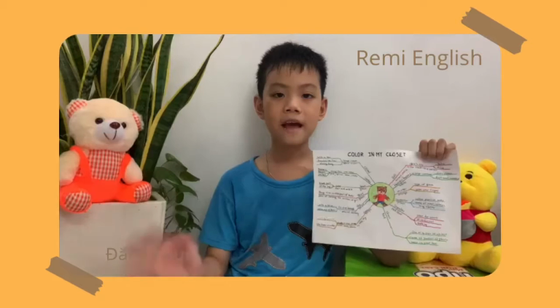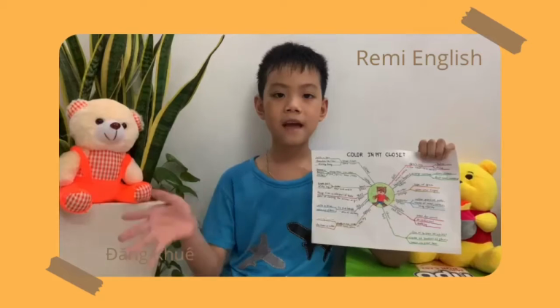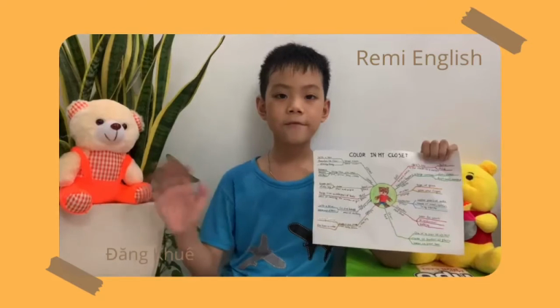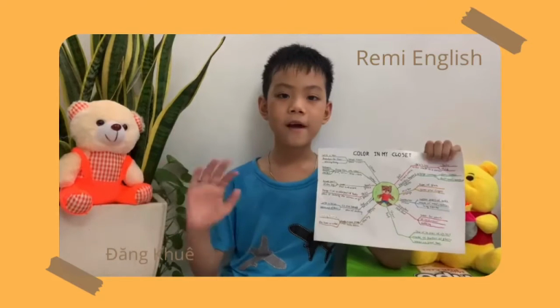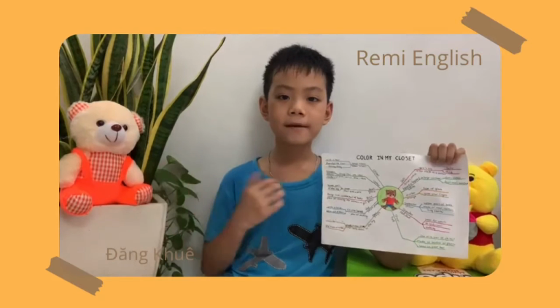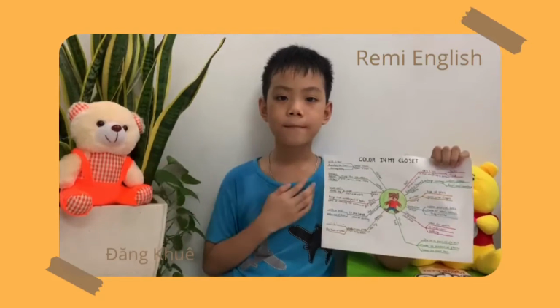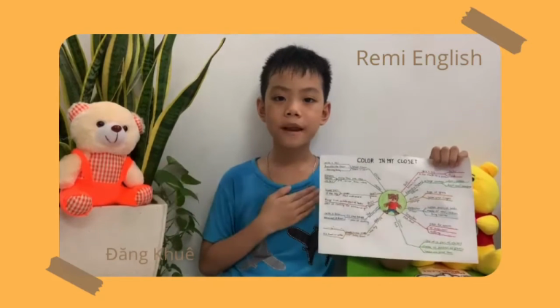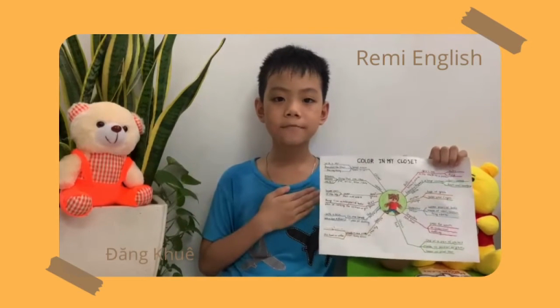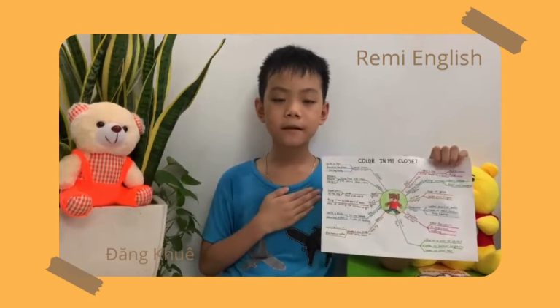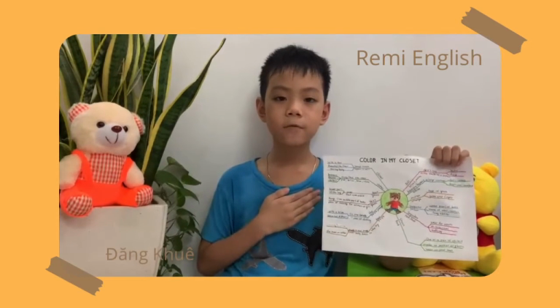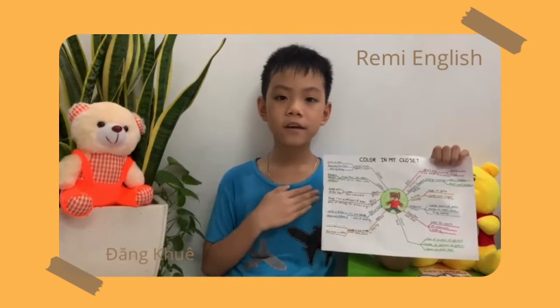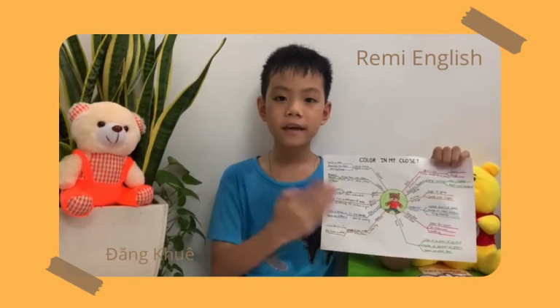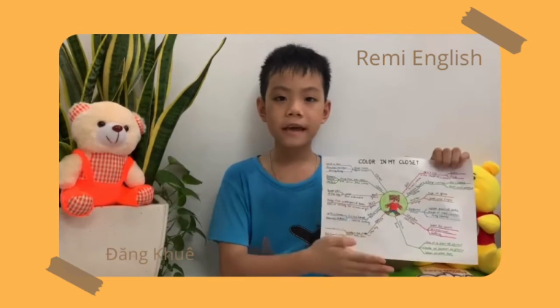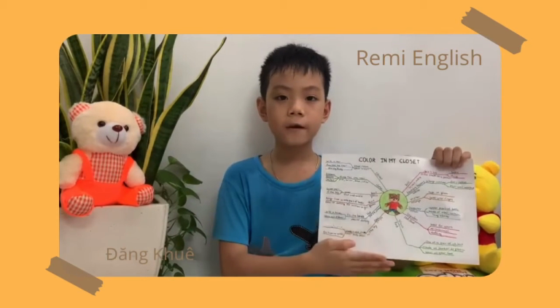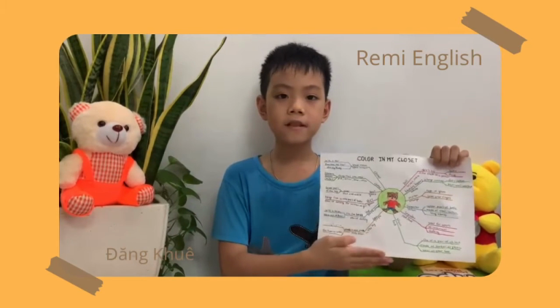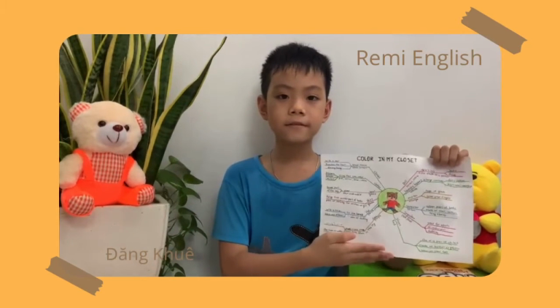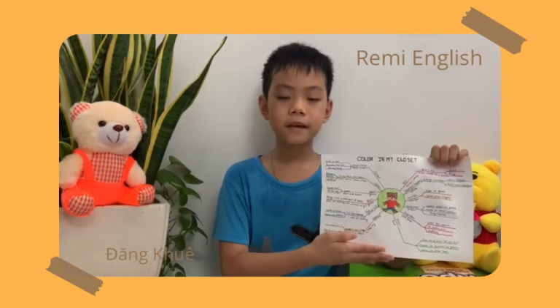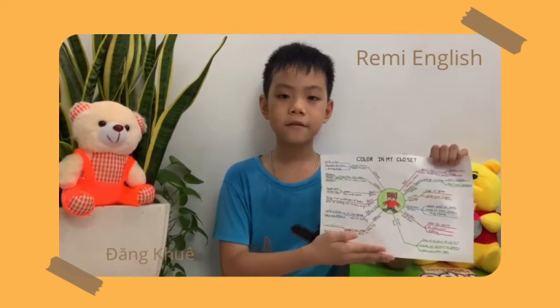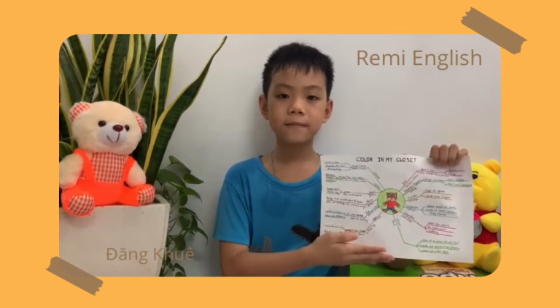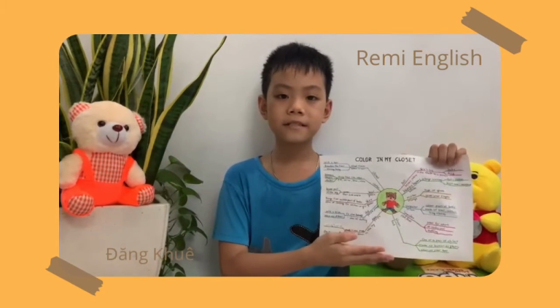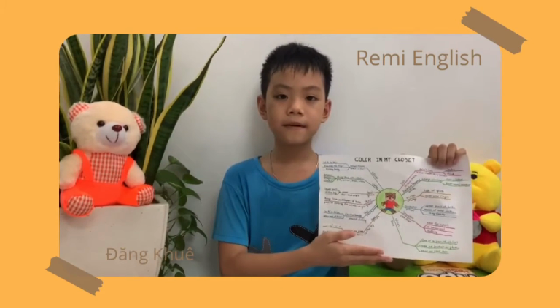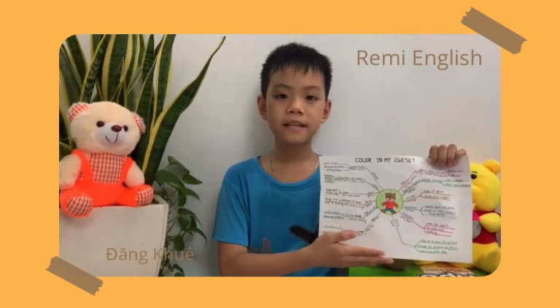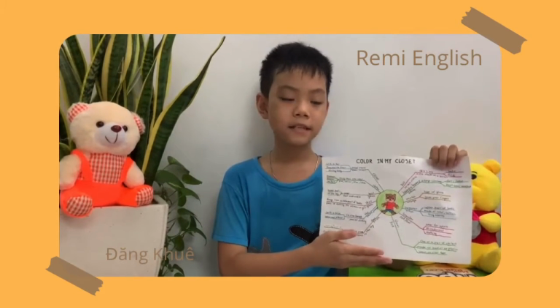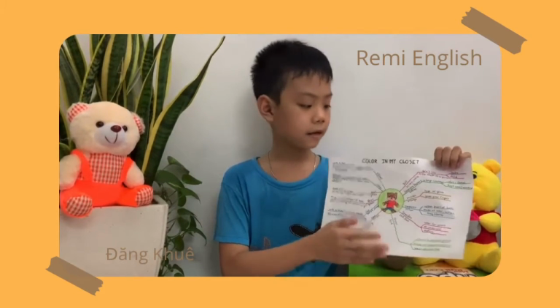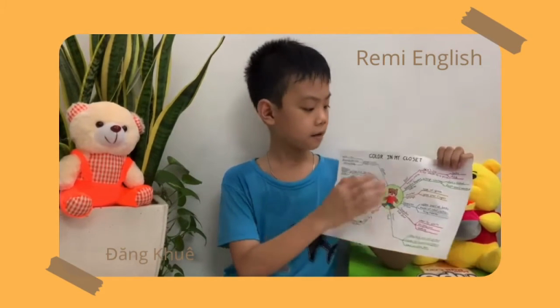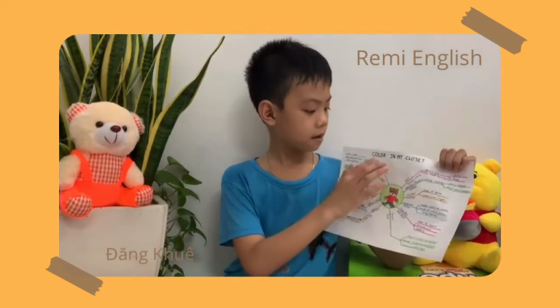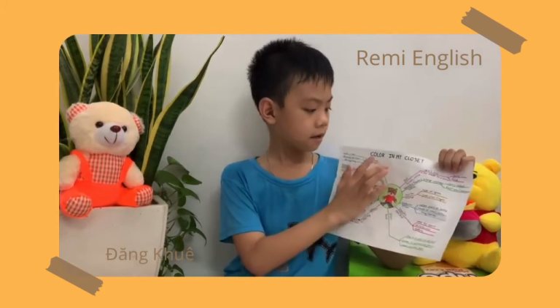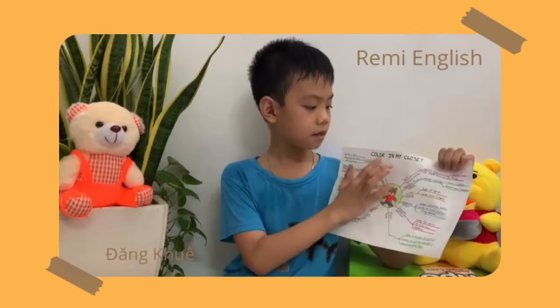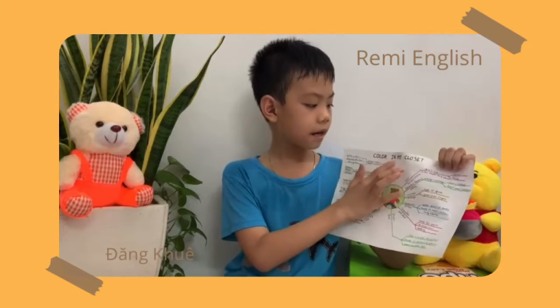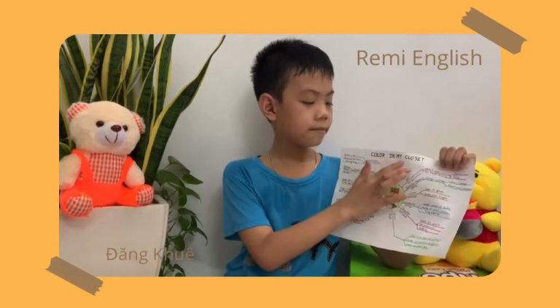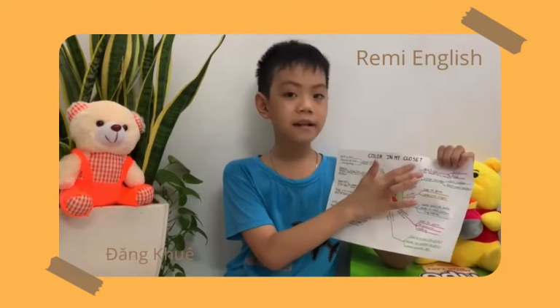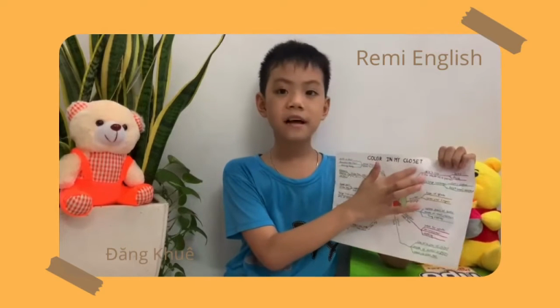Hello everyone, my name is Han Khoi, and I would like to tell you about my lesson: Color in my closet.